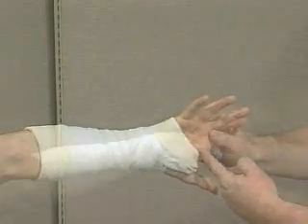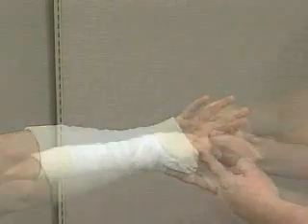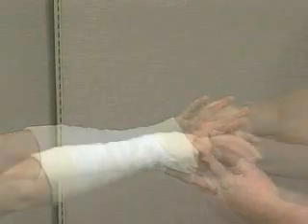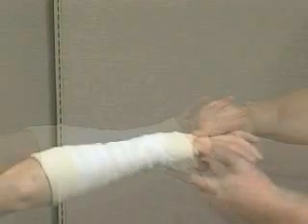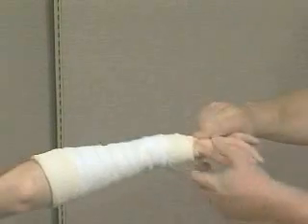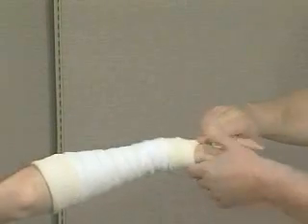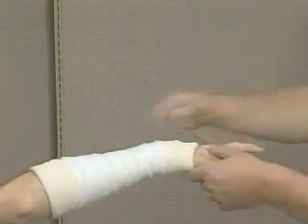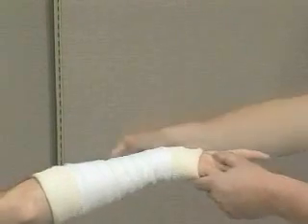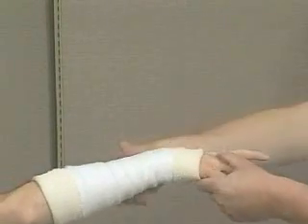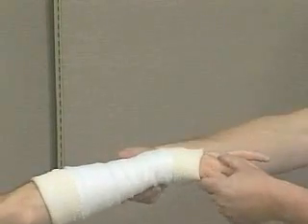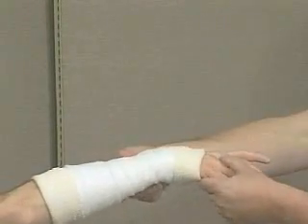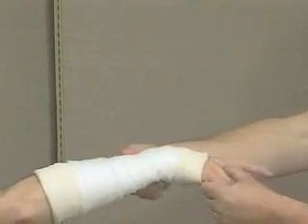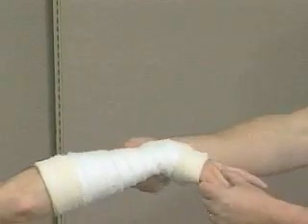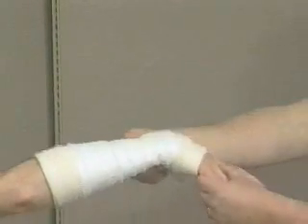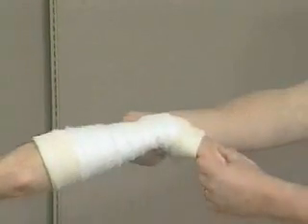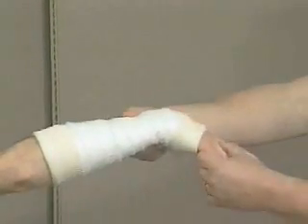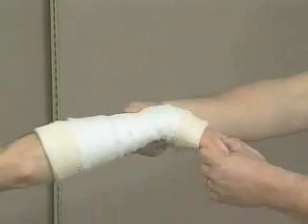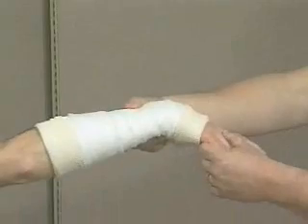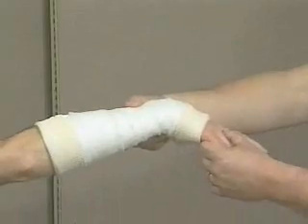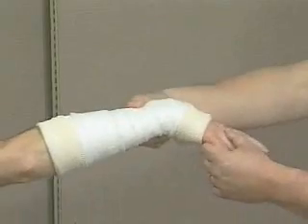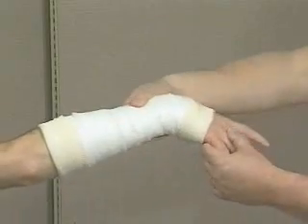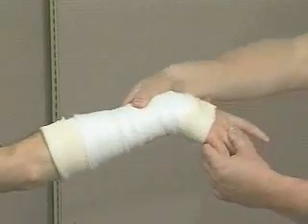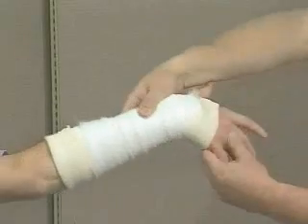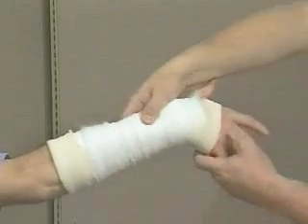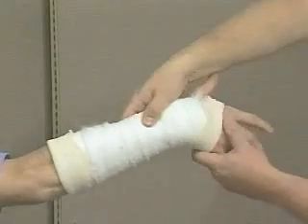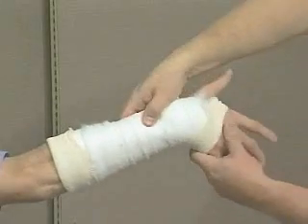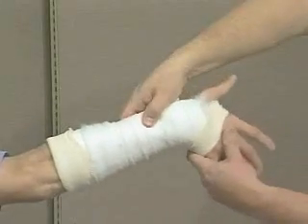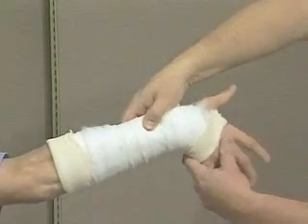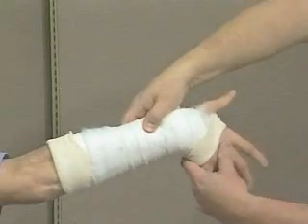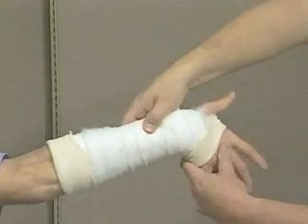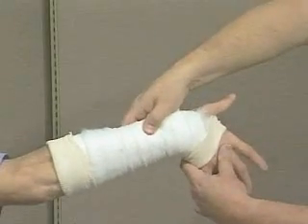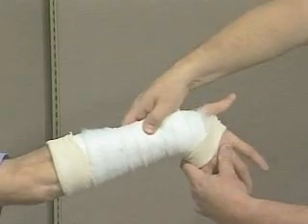Position the wrist in 15 degrees of flexion and 20 degrees of ulnar deviation.